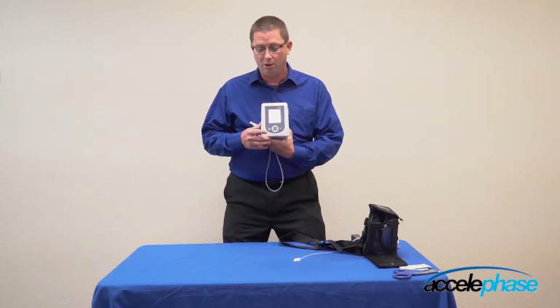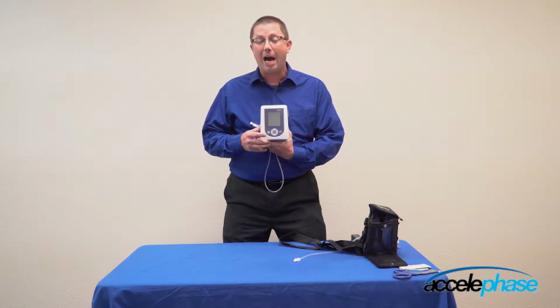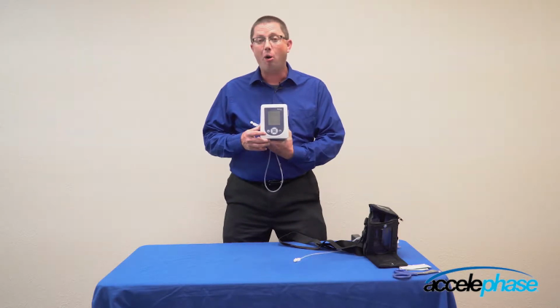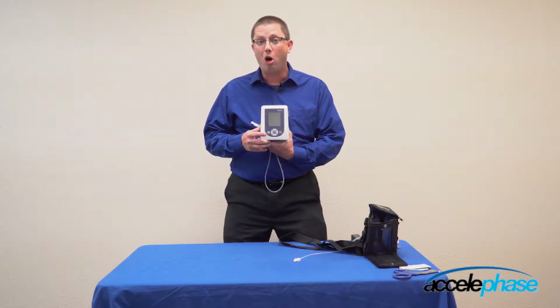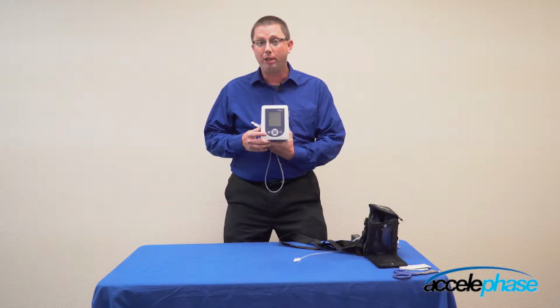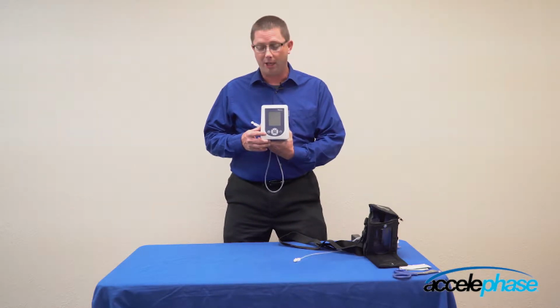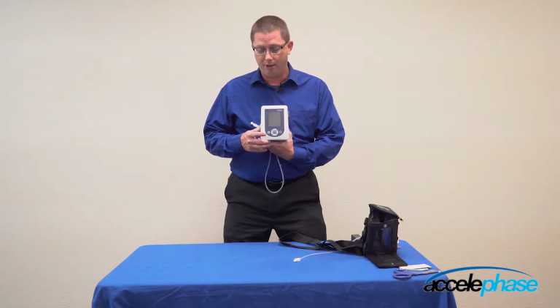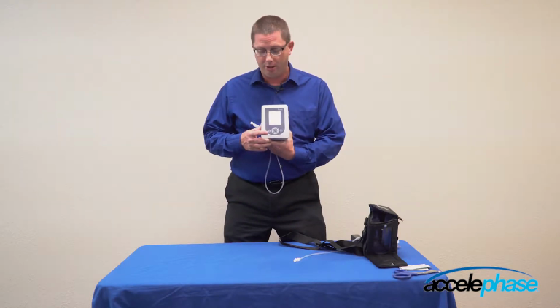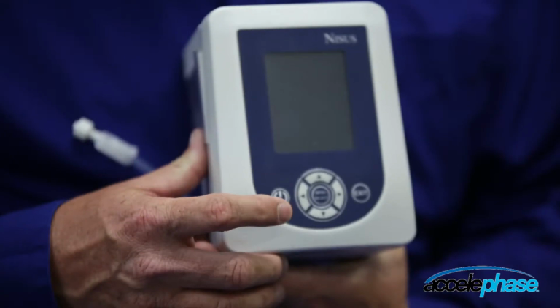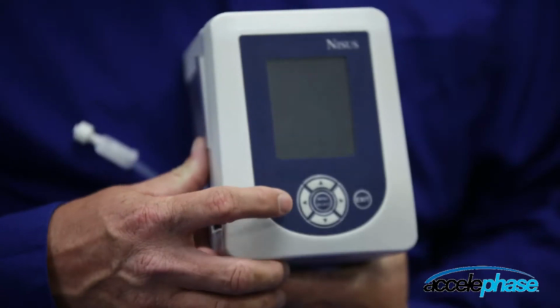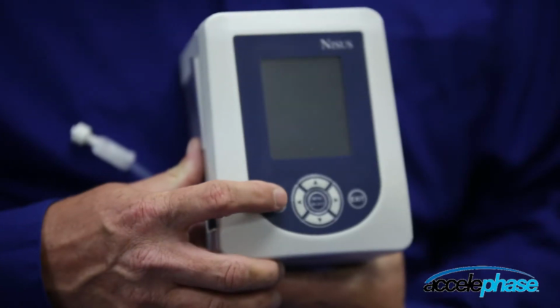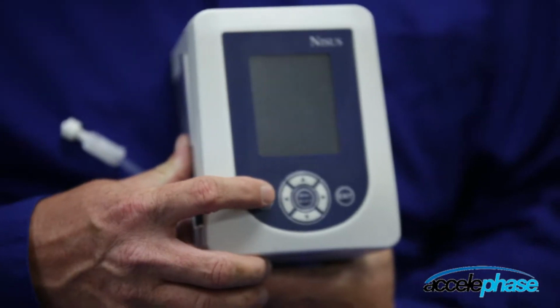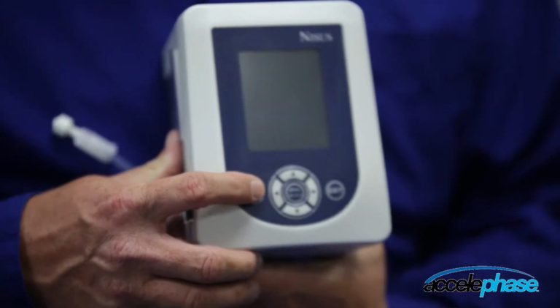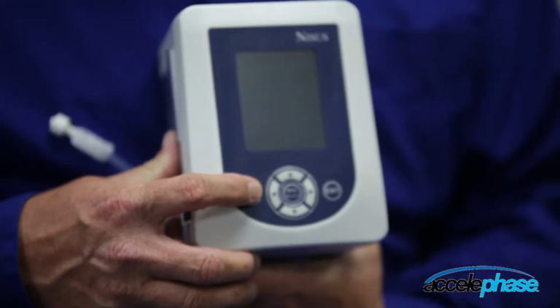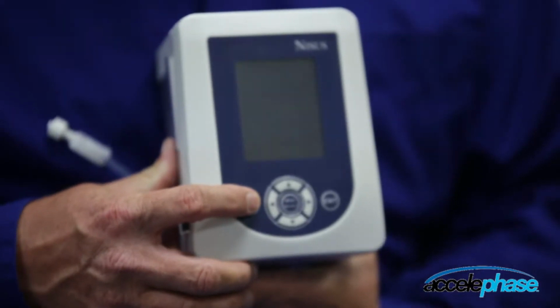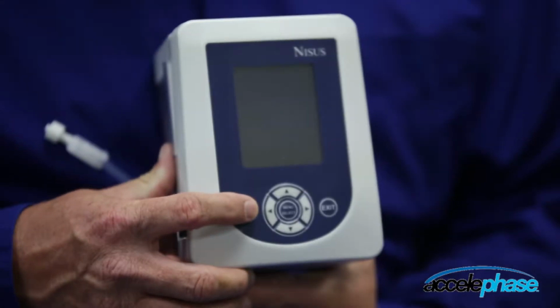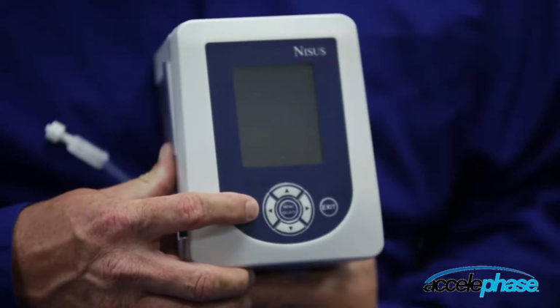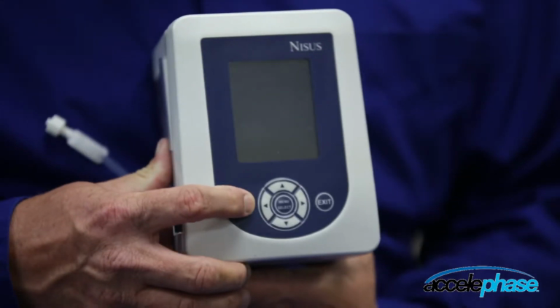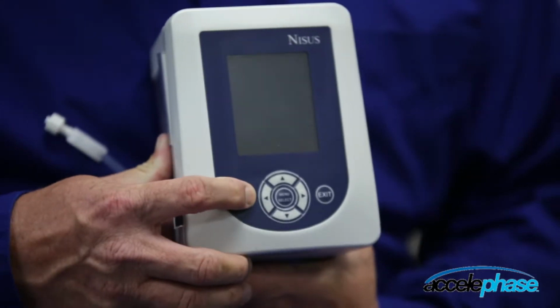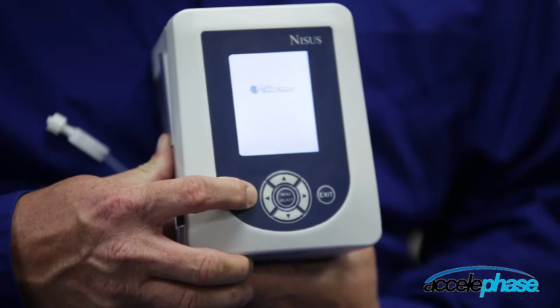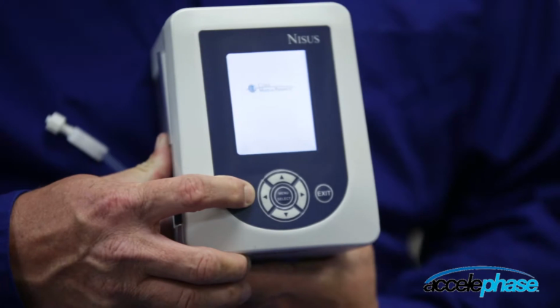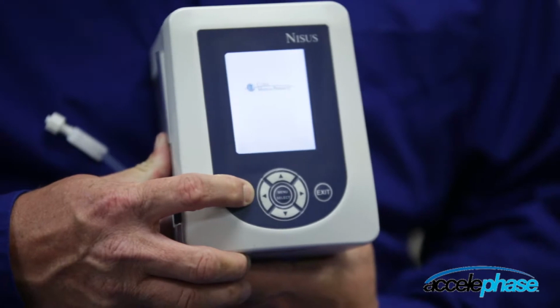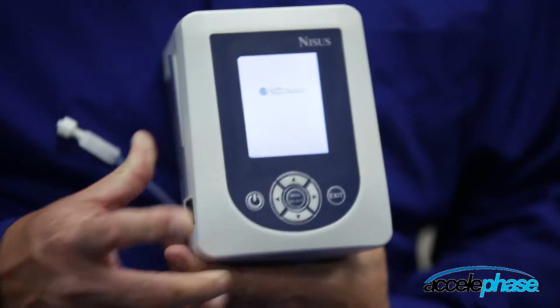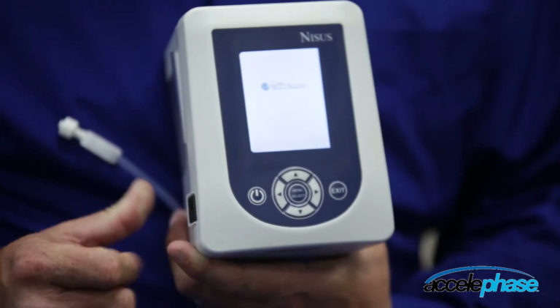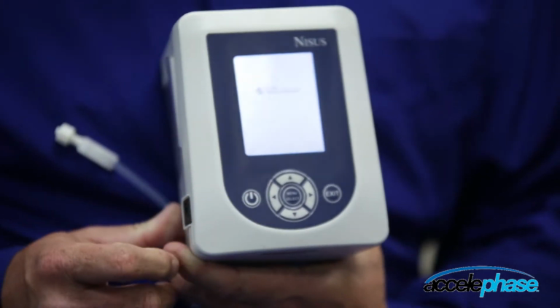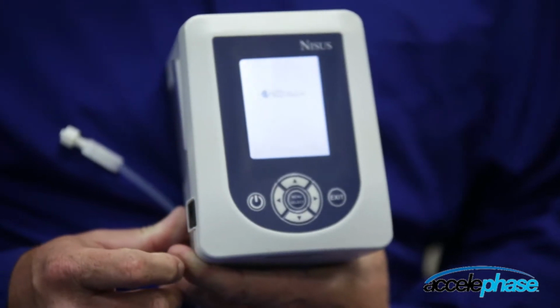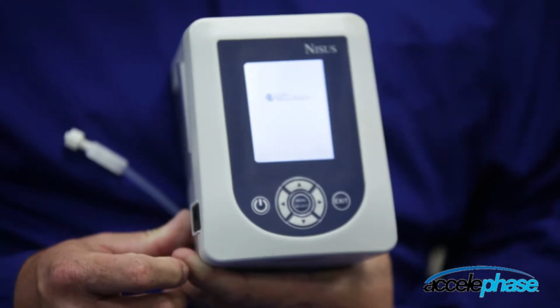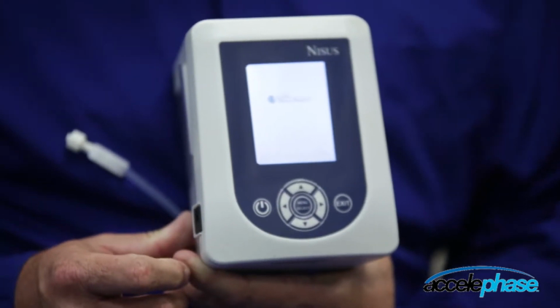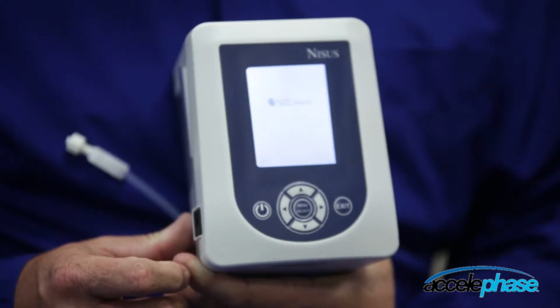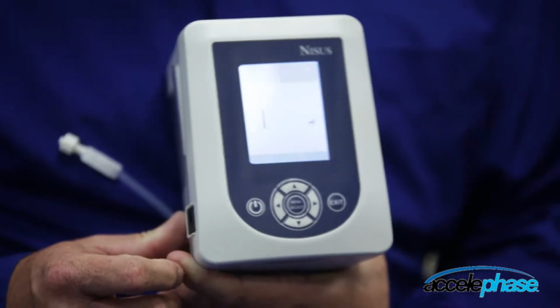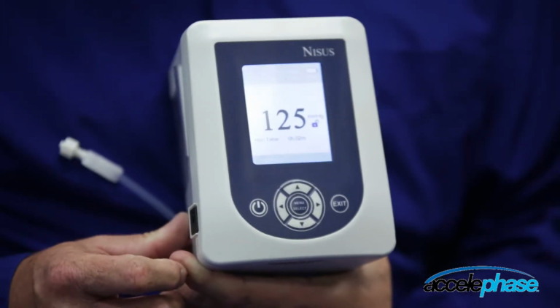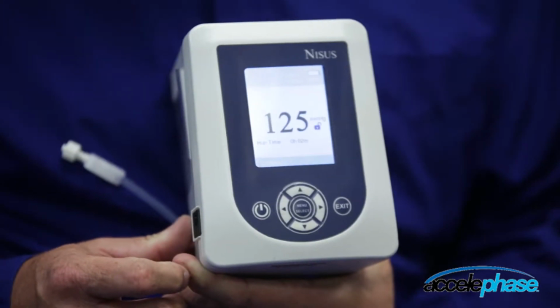To power on the device, locate the power button and press and hold the power button.